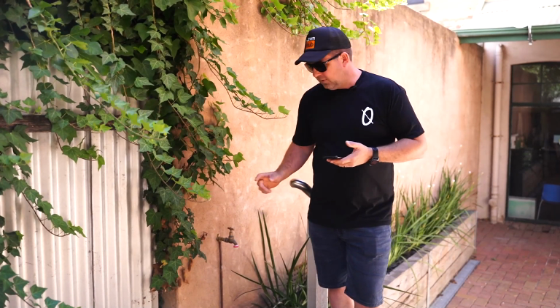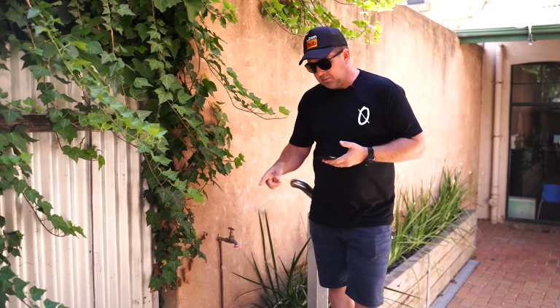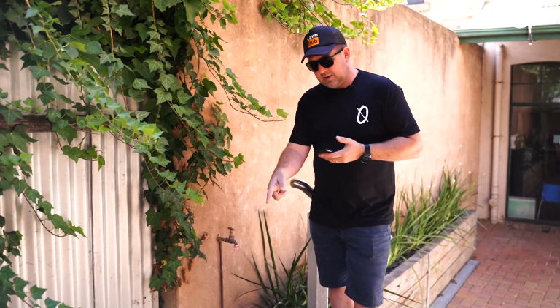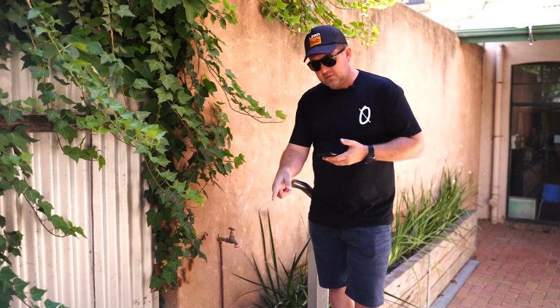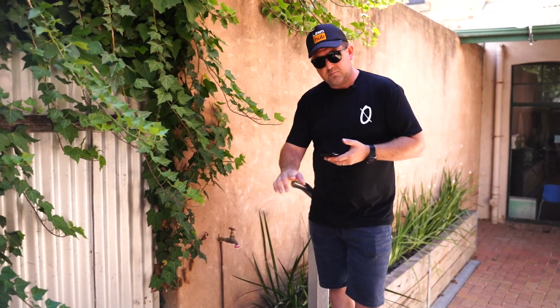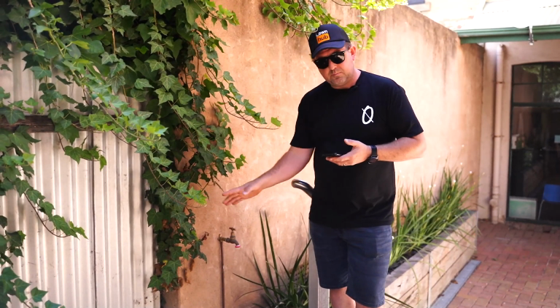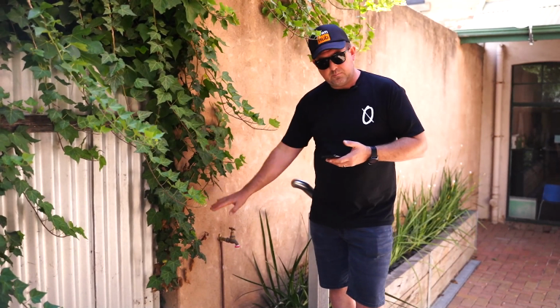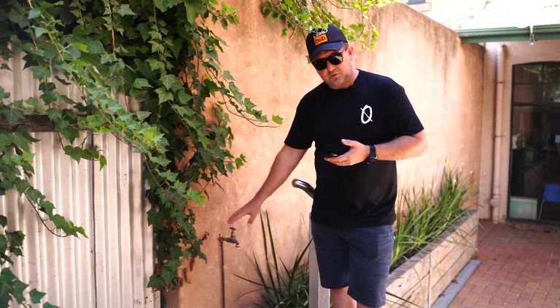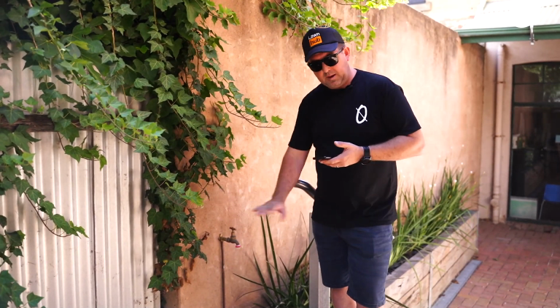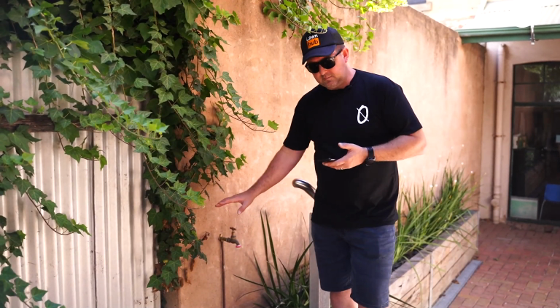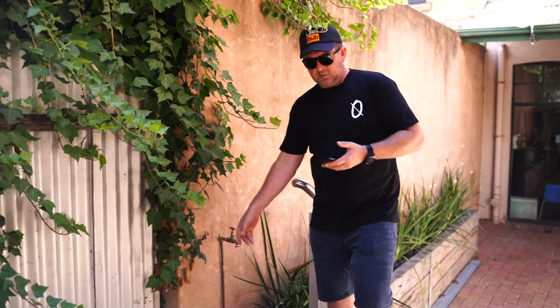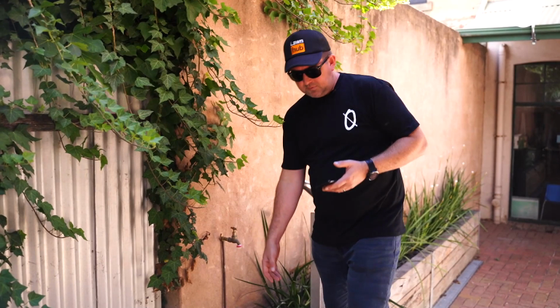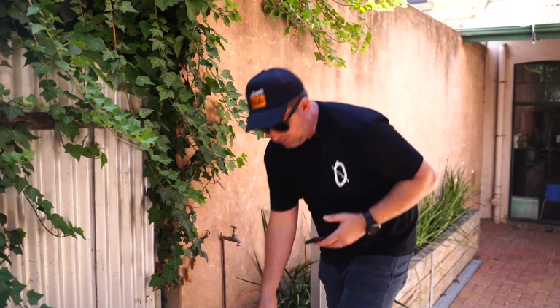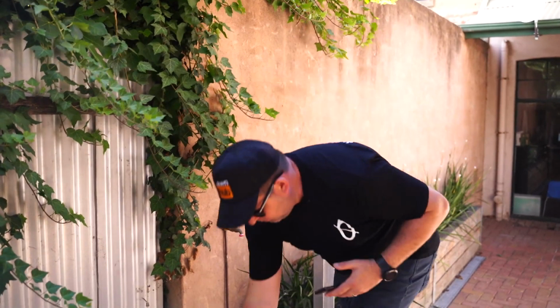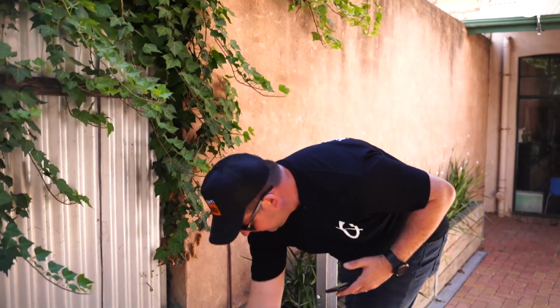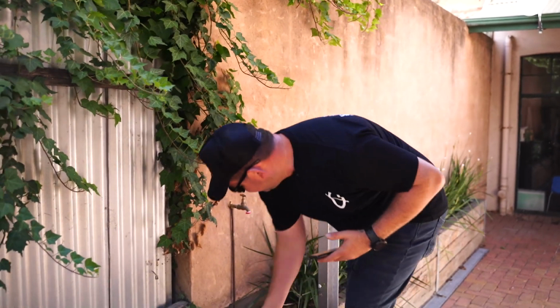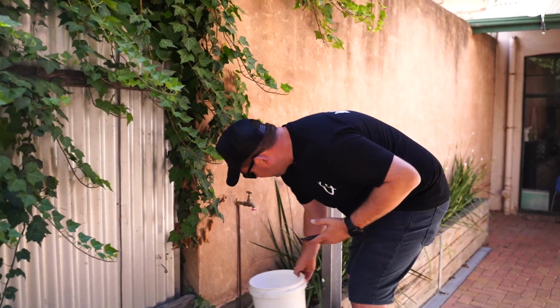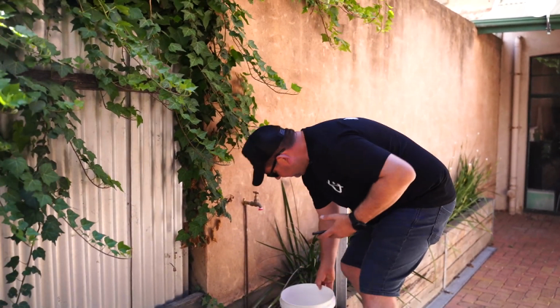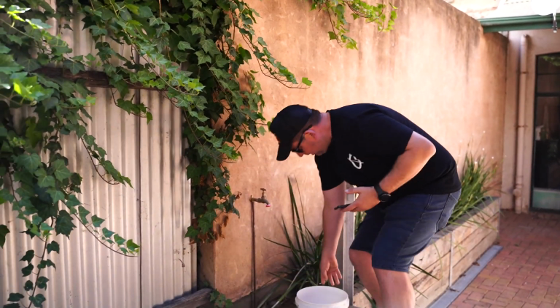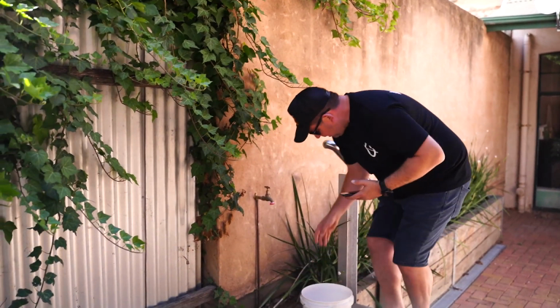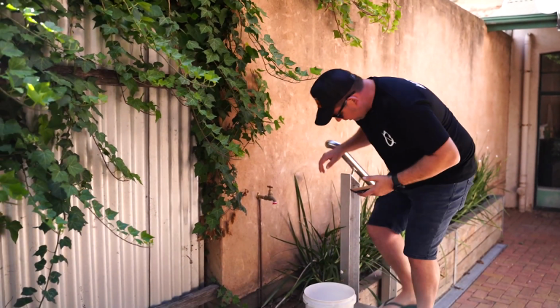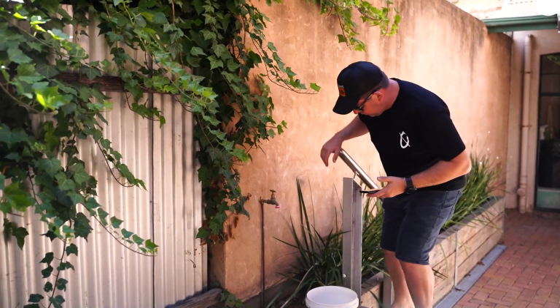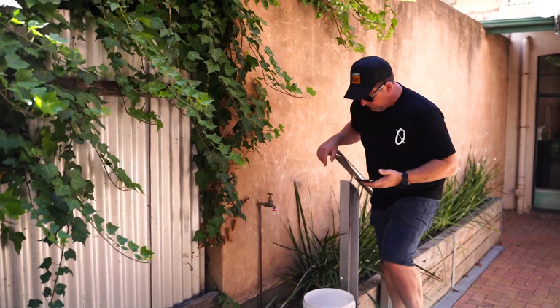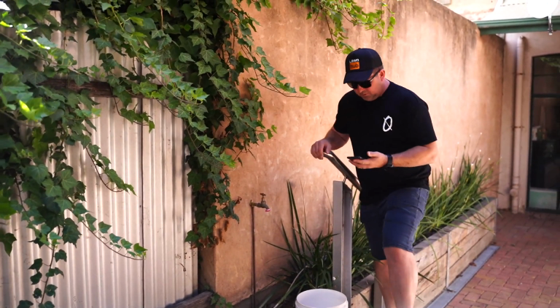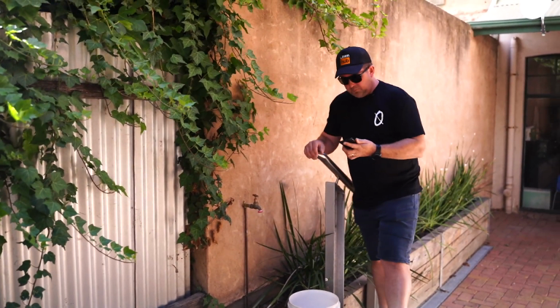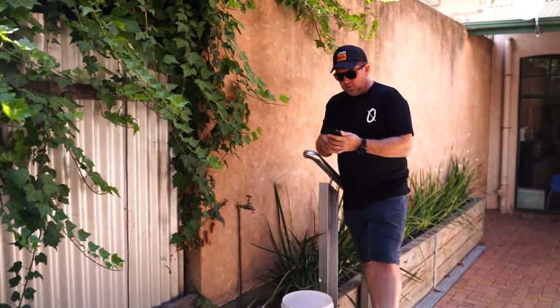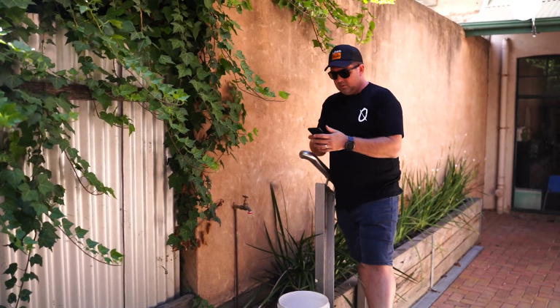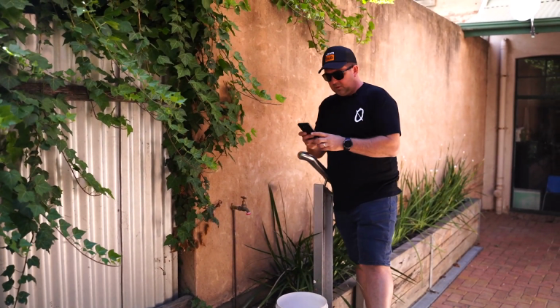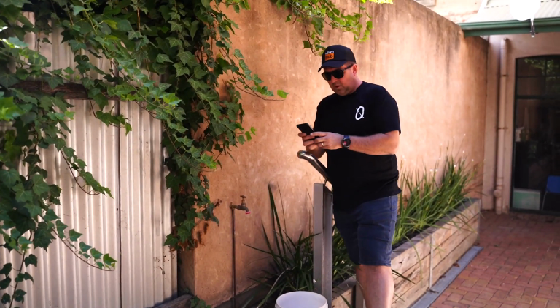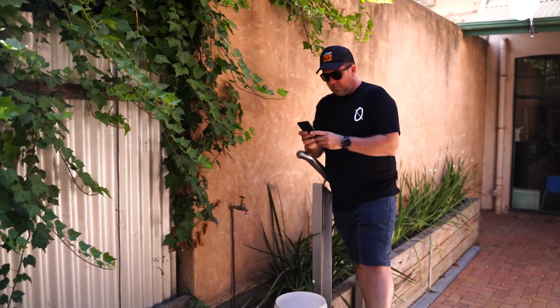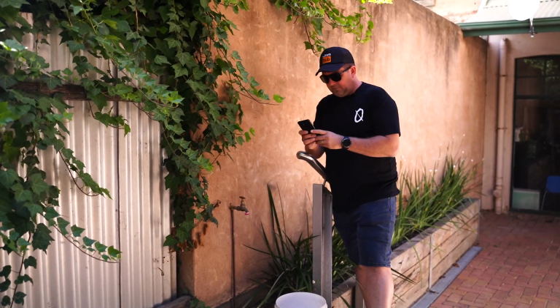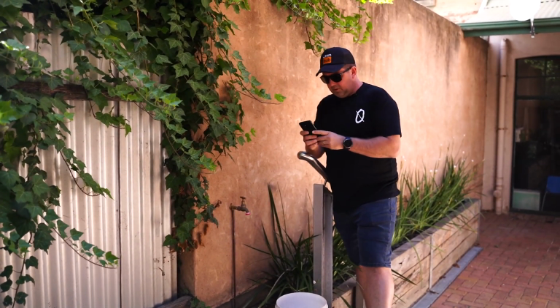Firstly, I'm going to test just the bucket. This is a 10 litre bucket — you guys would have seen us do this before. I'm going to time it on my phone and turn the tap right on.